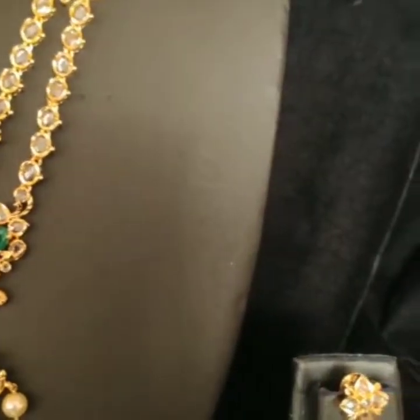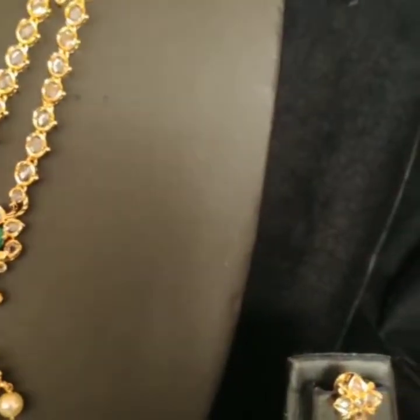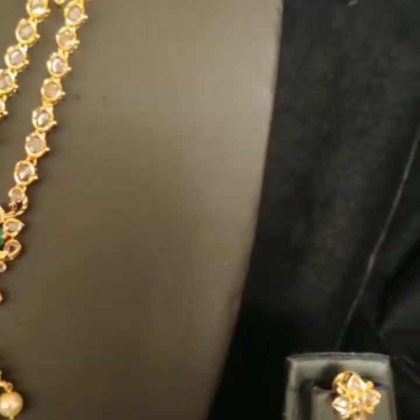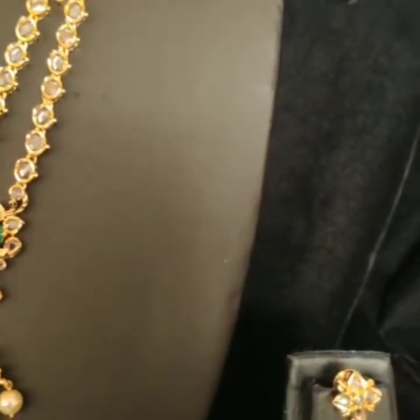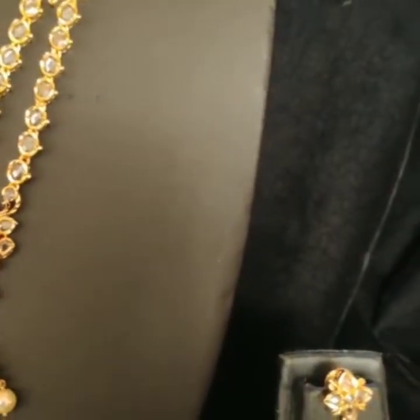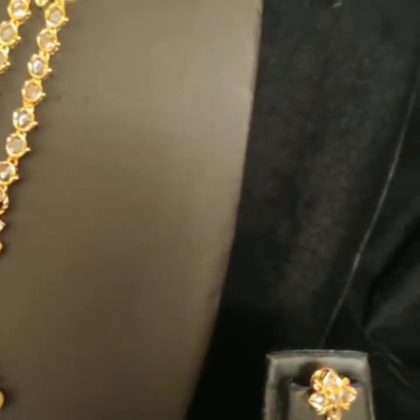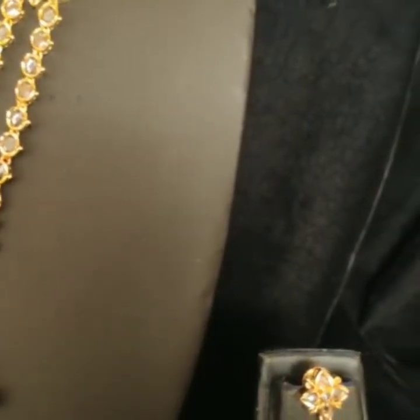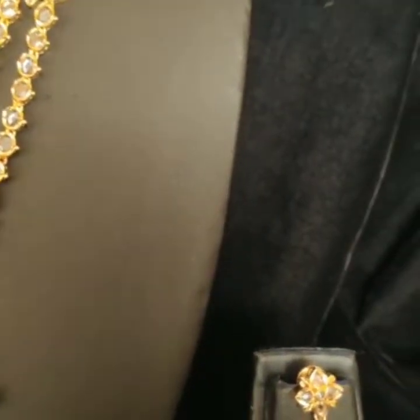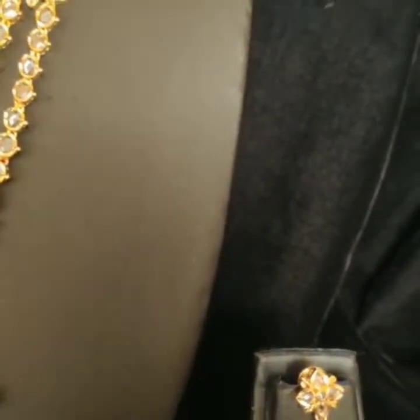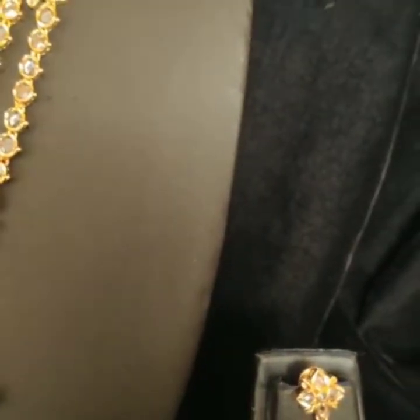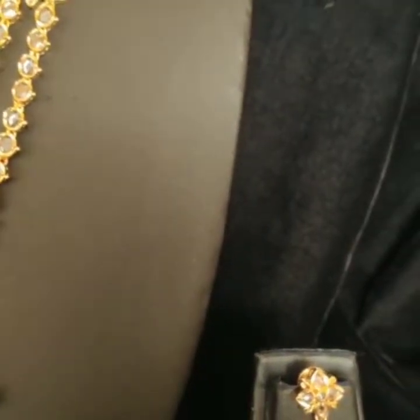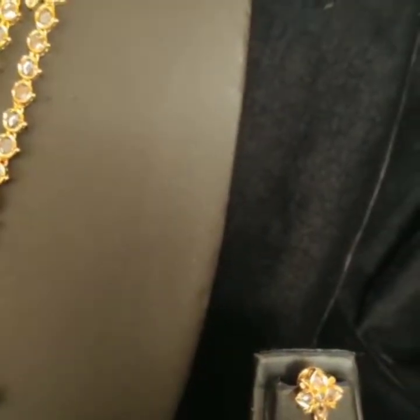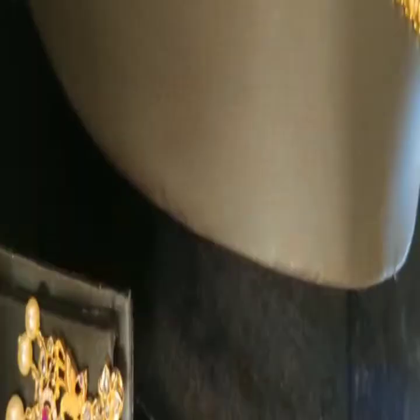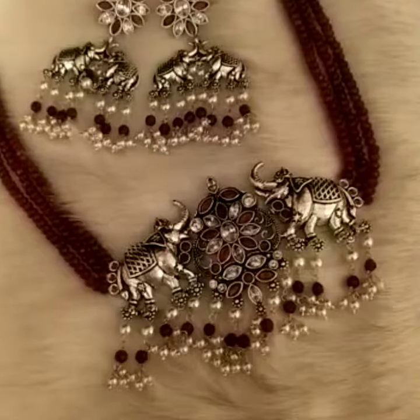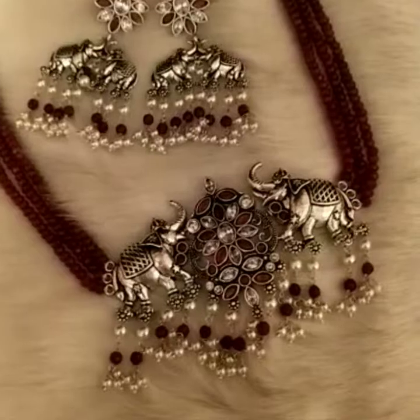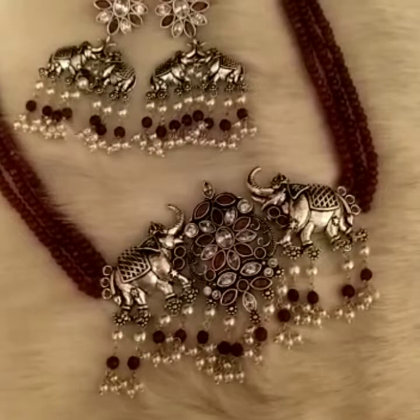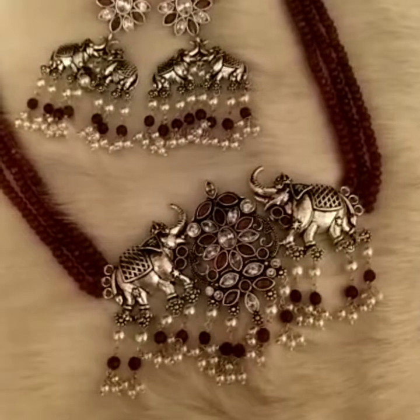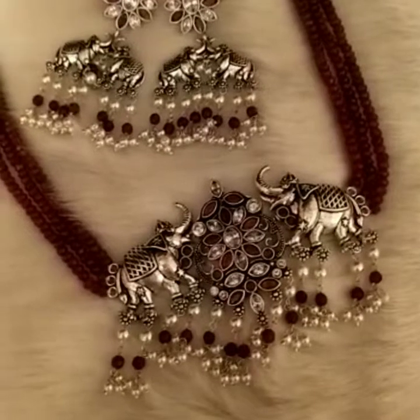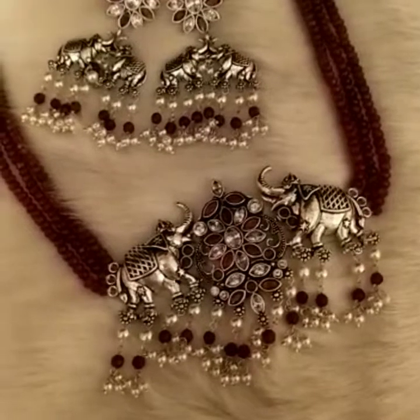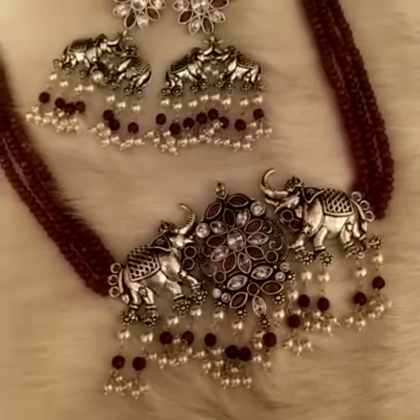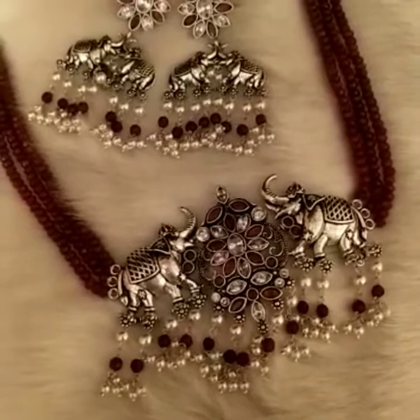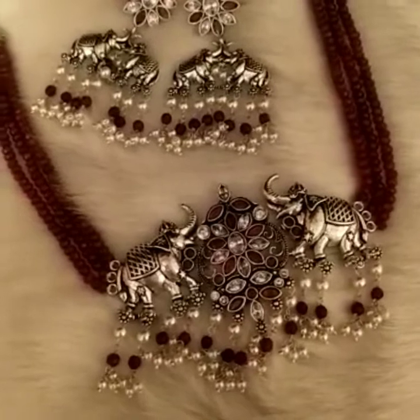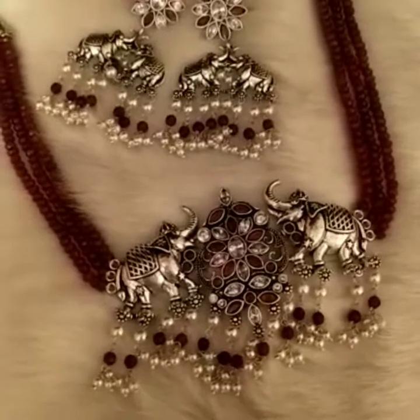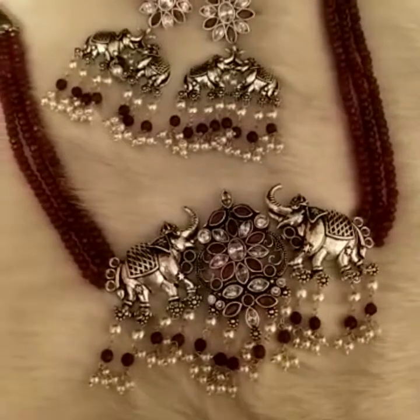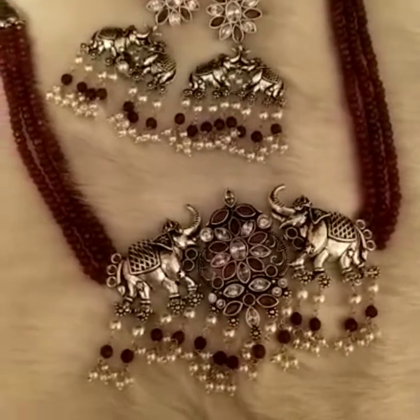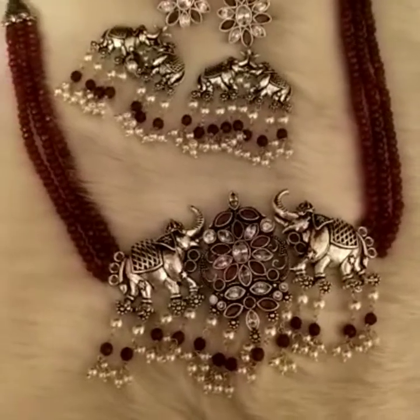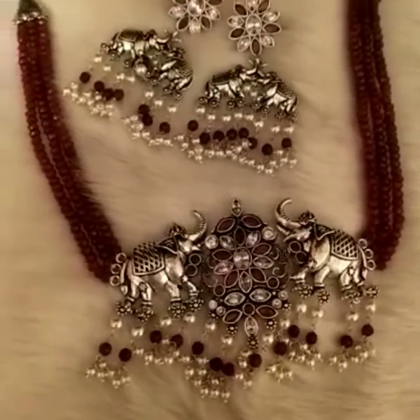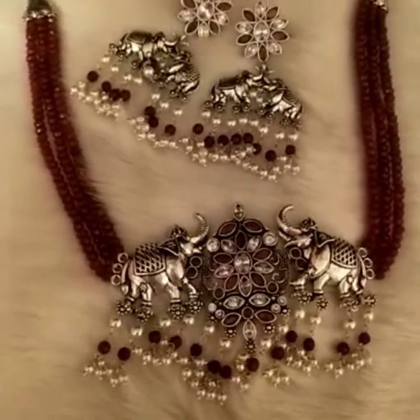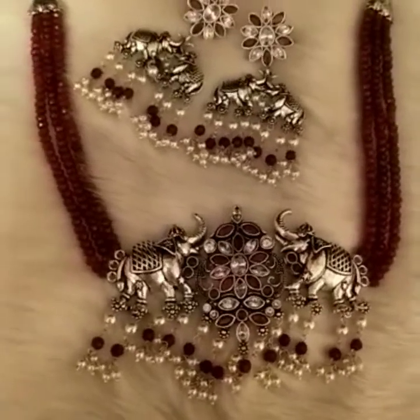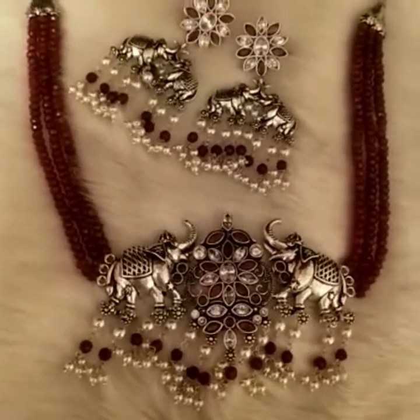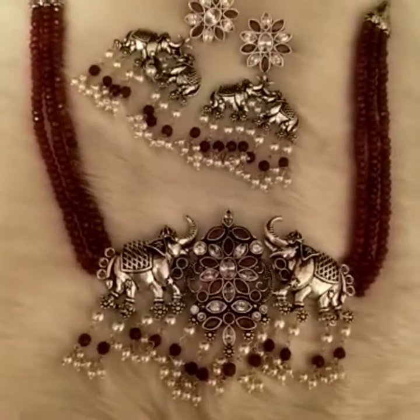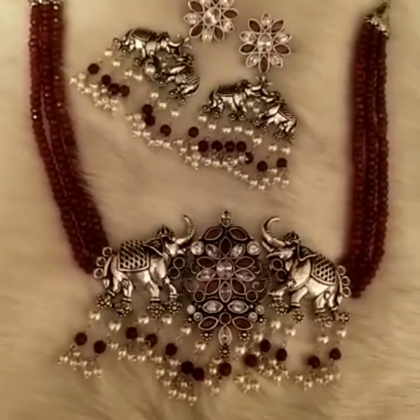This is an elephant design choker, silver type. The chokers are very trending right now.